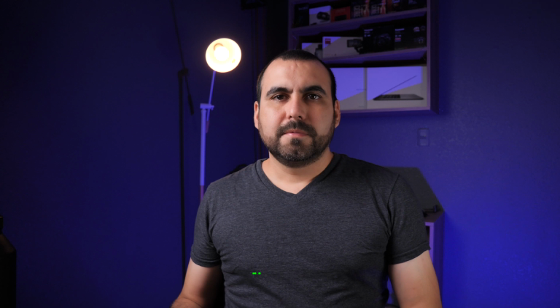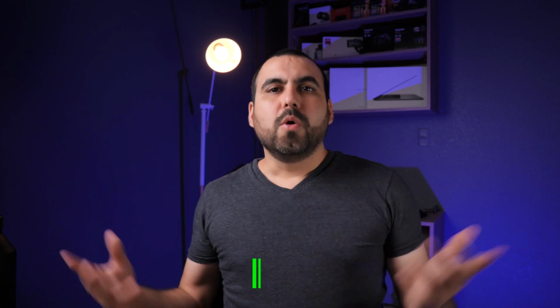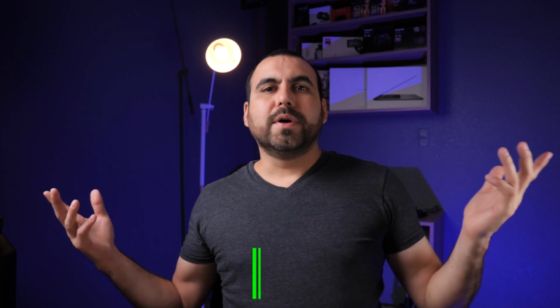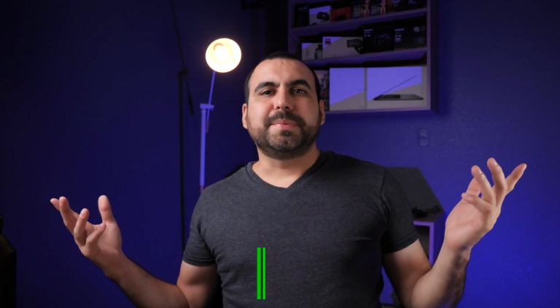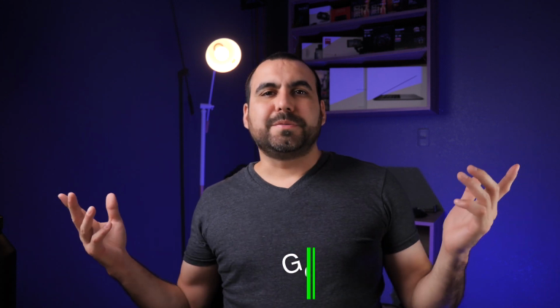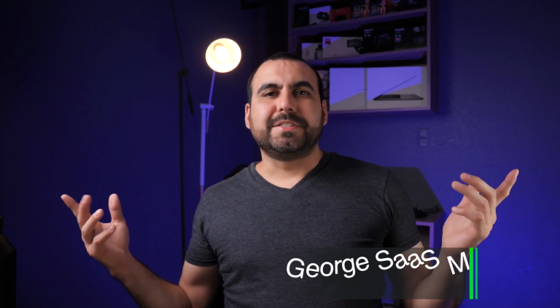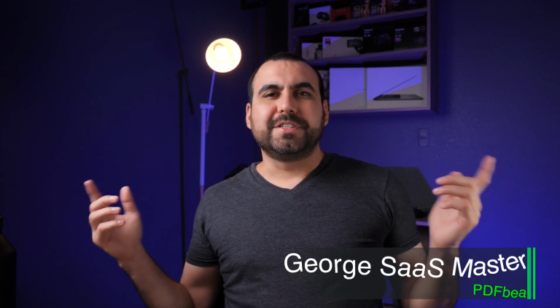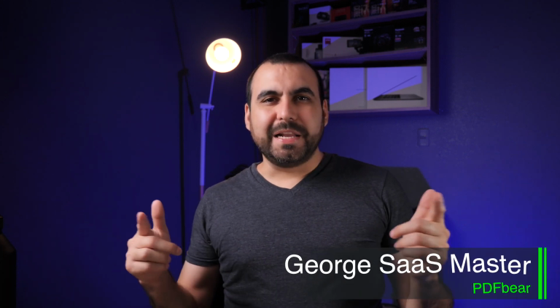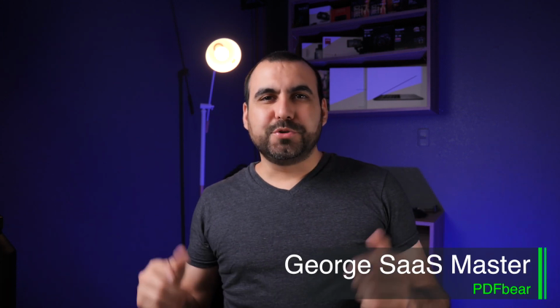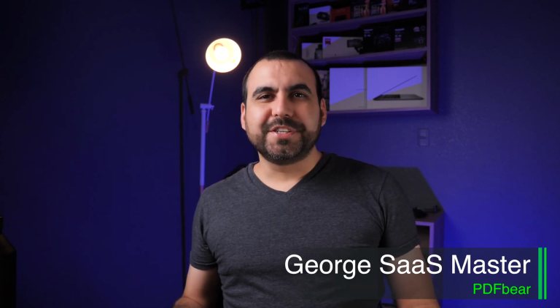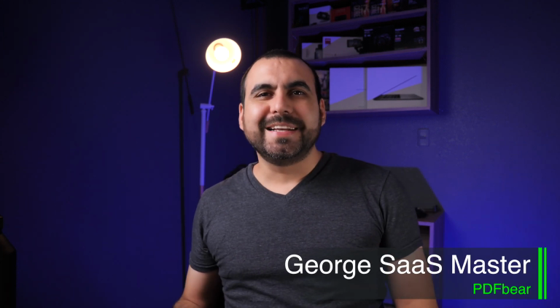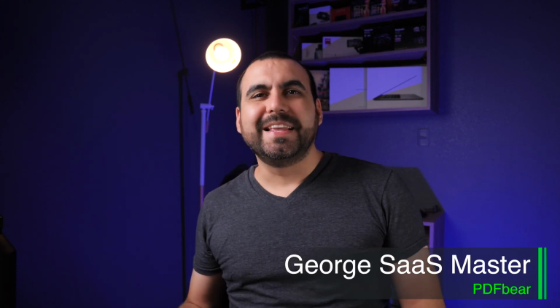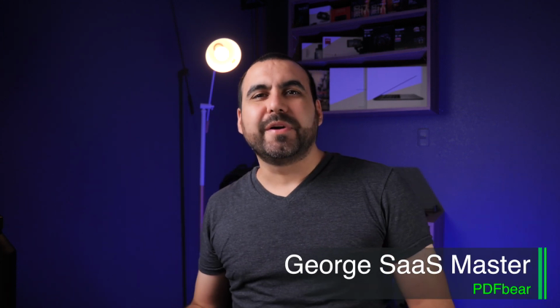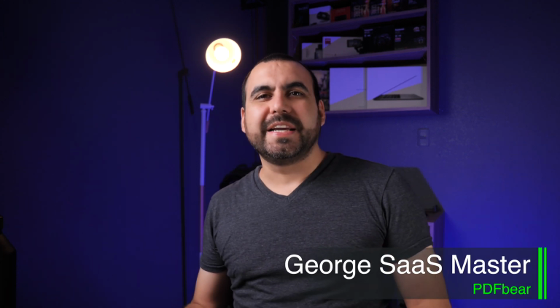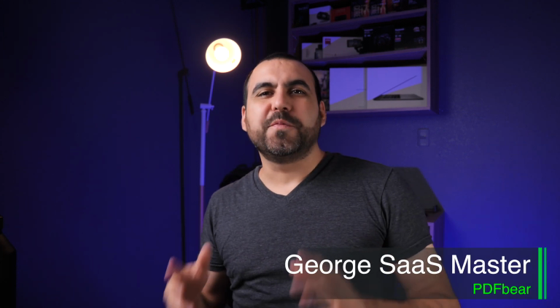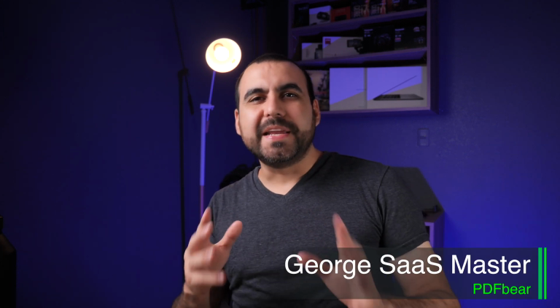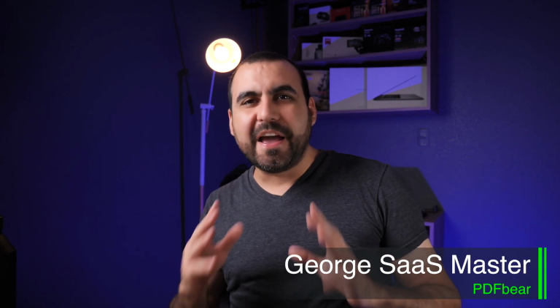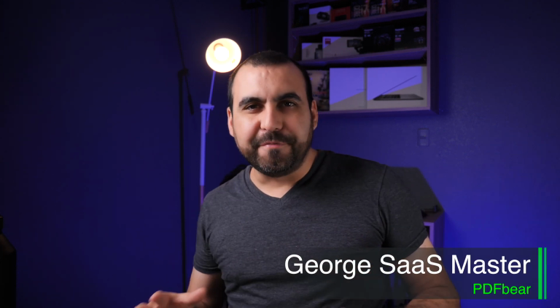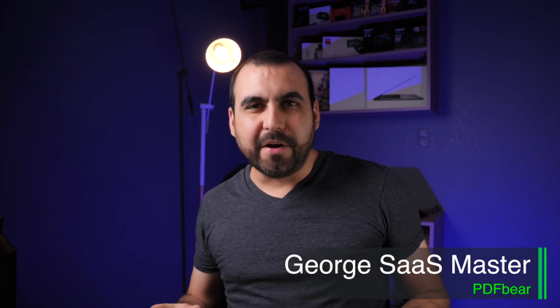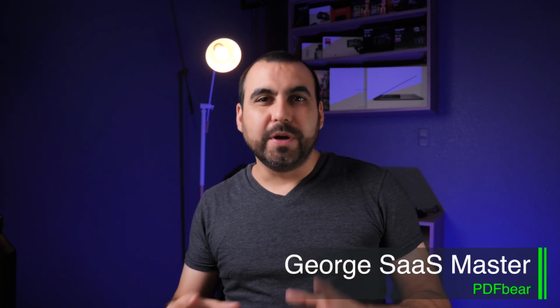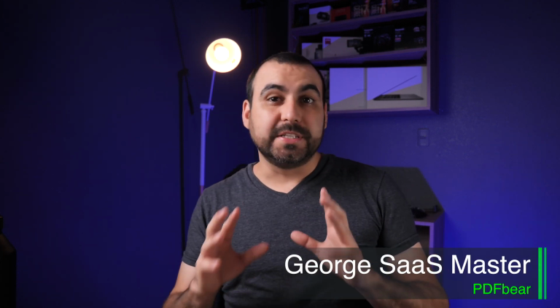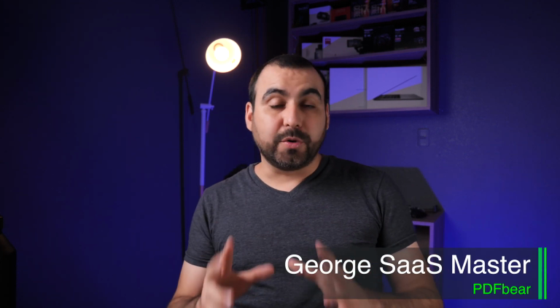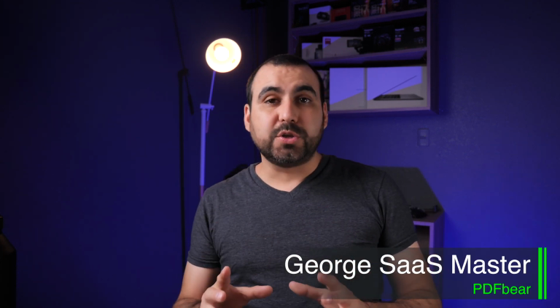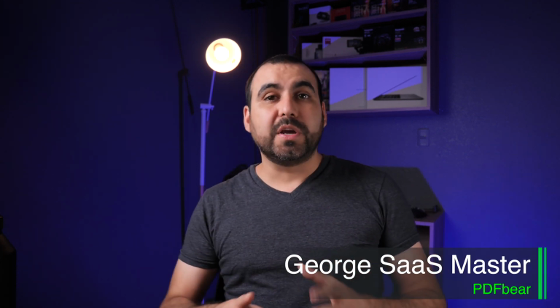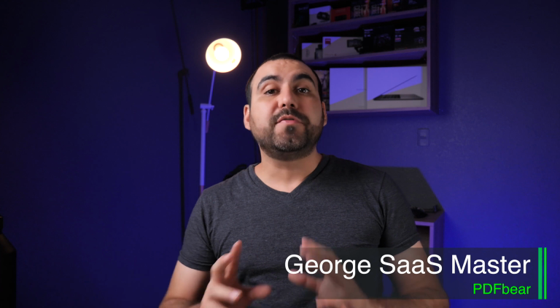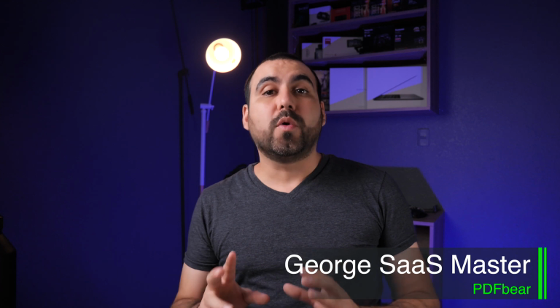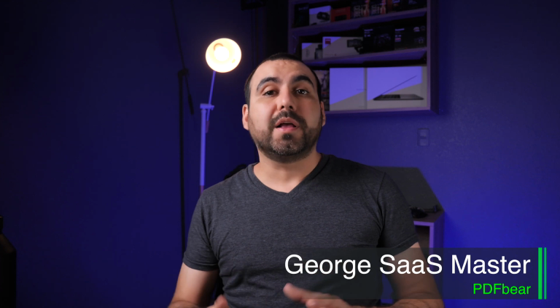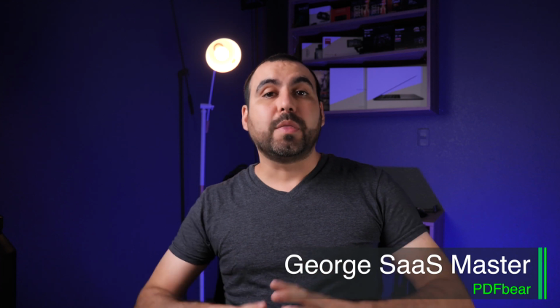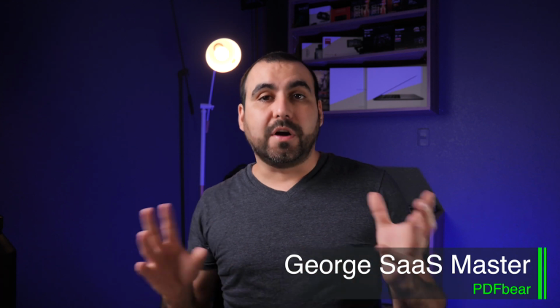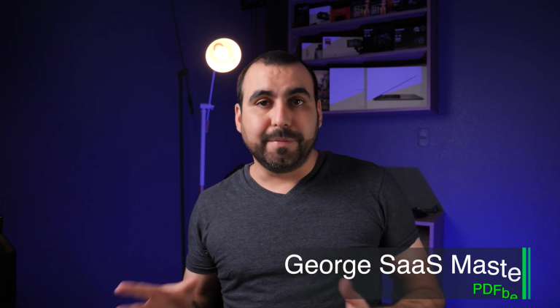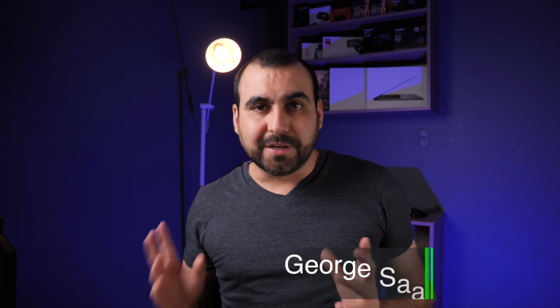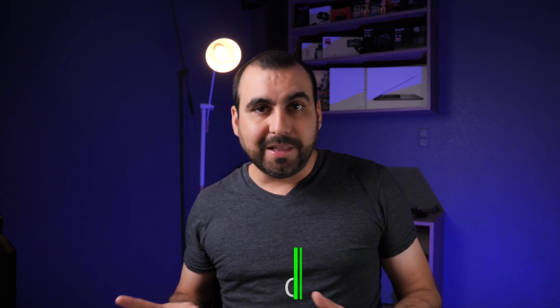What's up, SaaS Masters? My name is George, and today we're going to check out PDF Bear, which is a great tool if you work a lot with documents online.